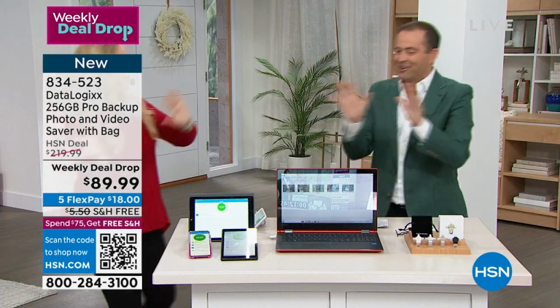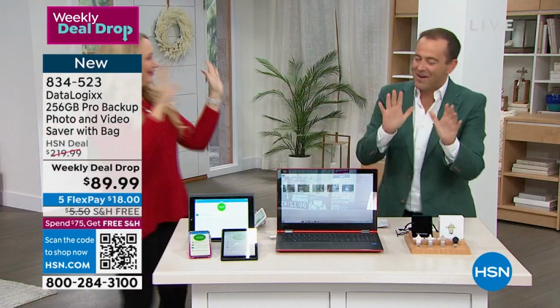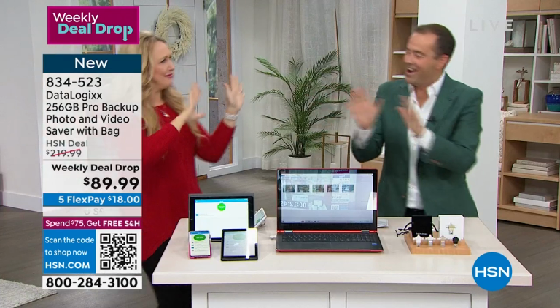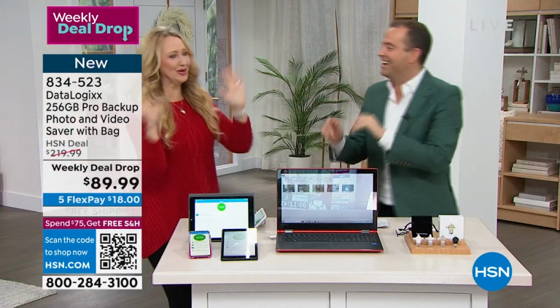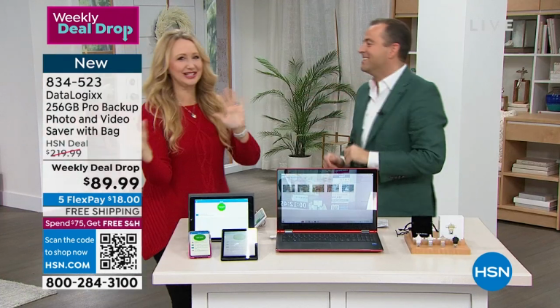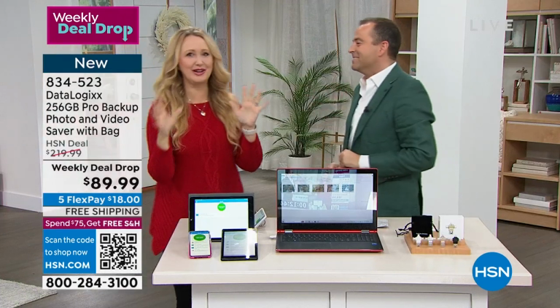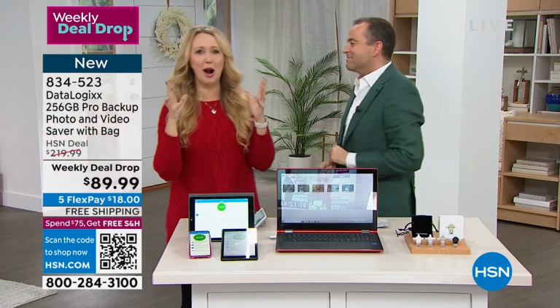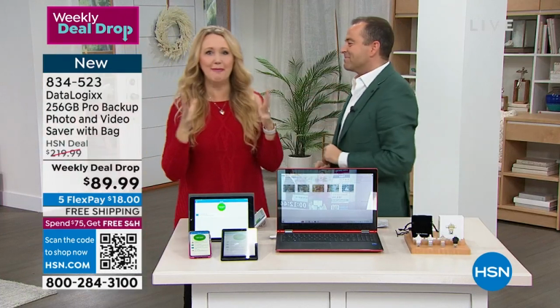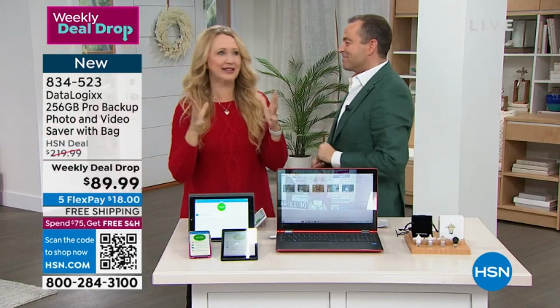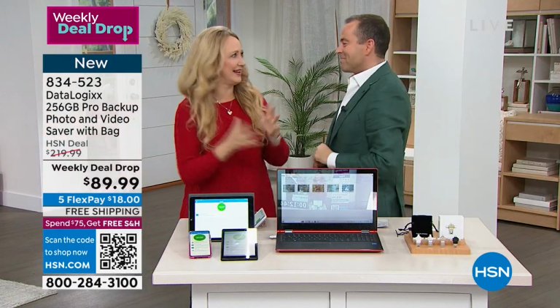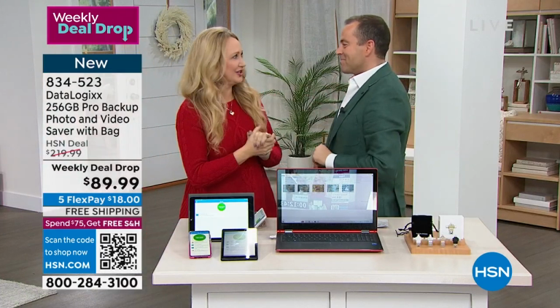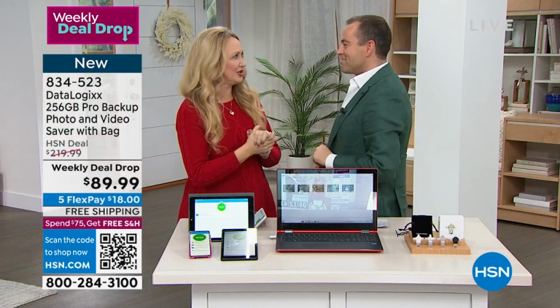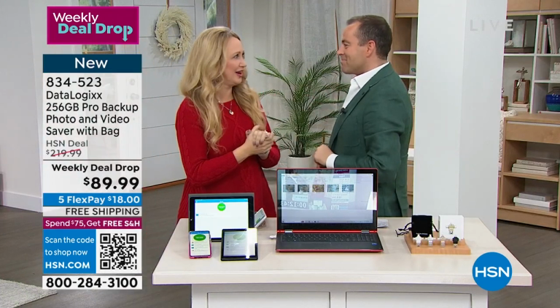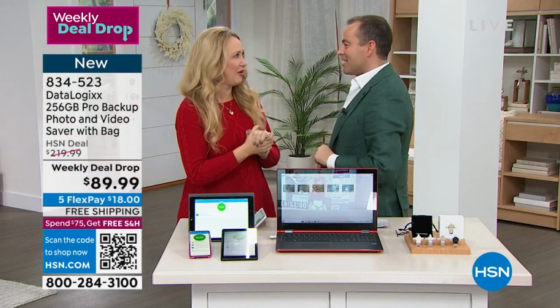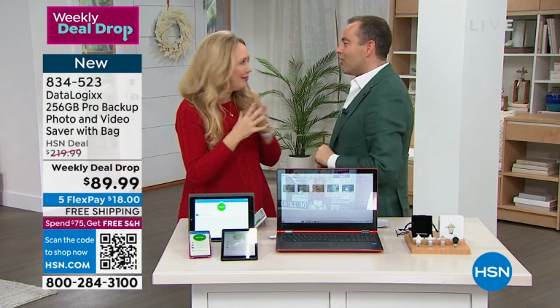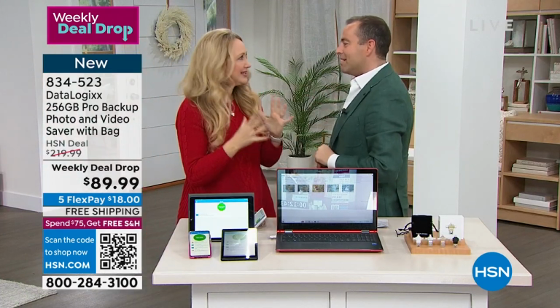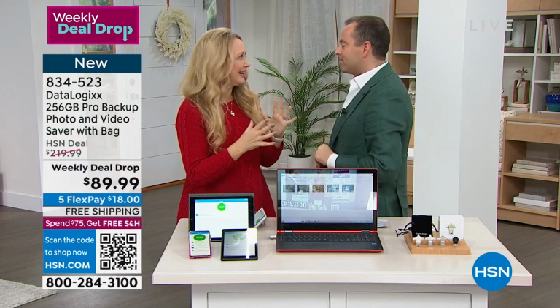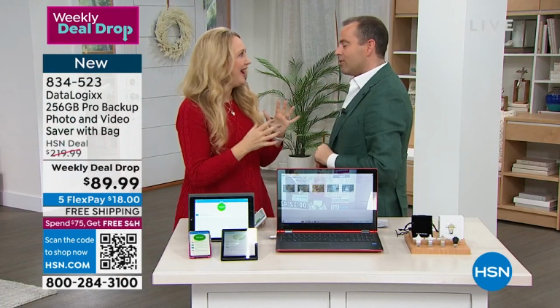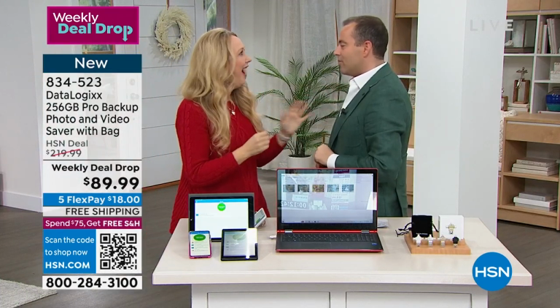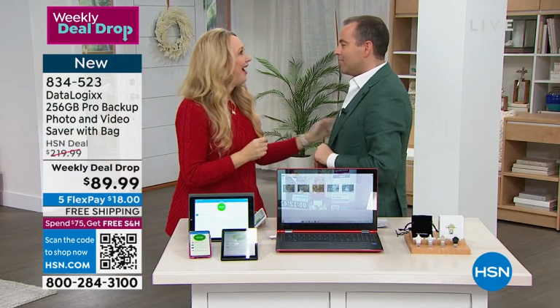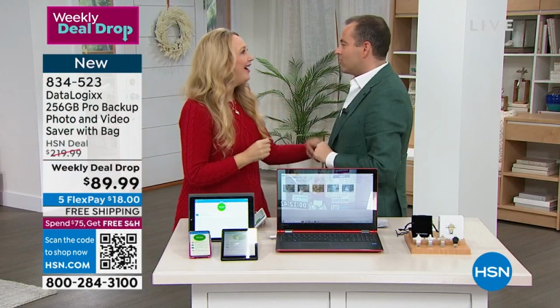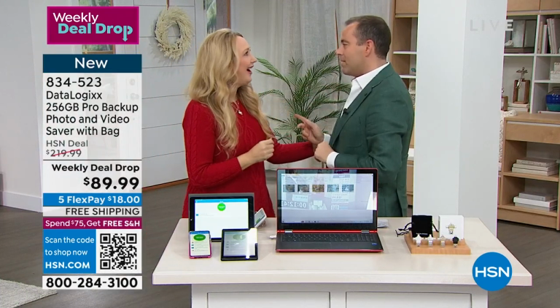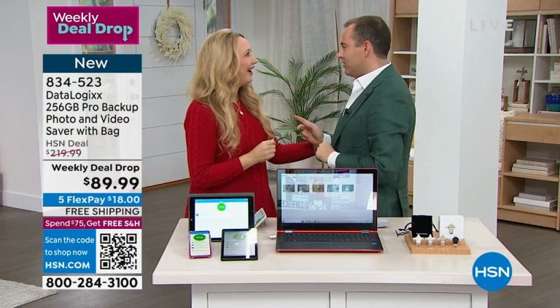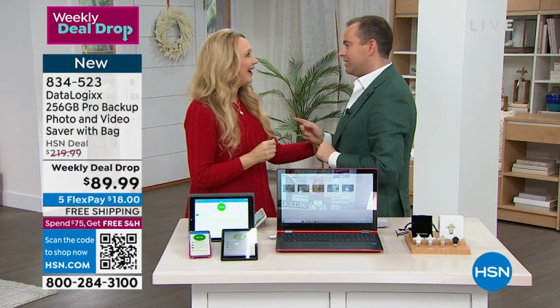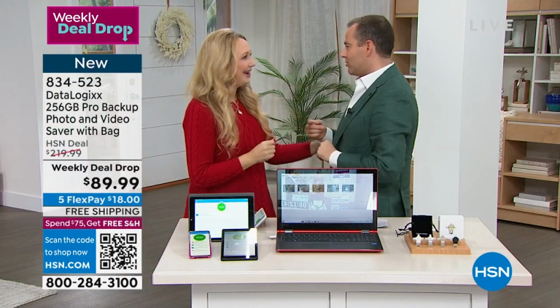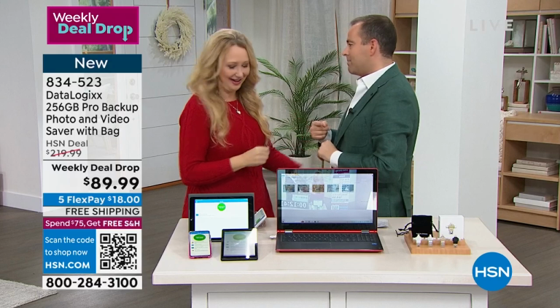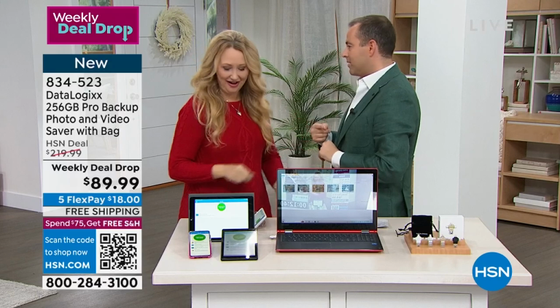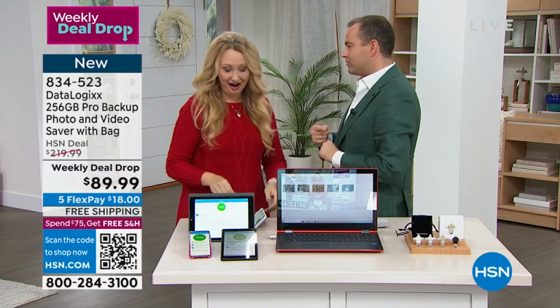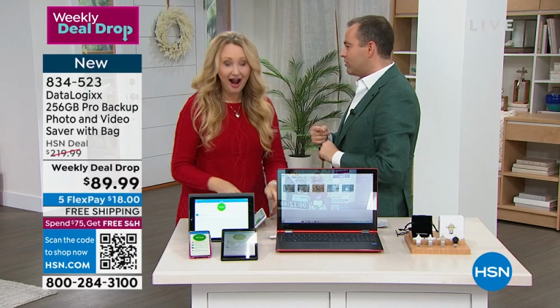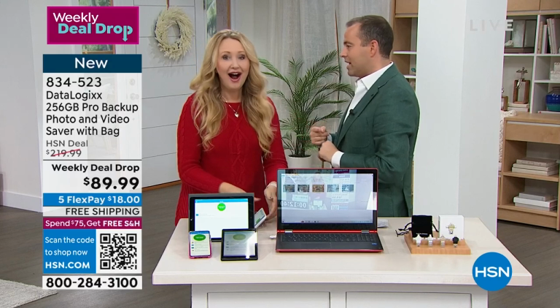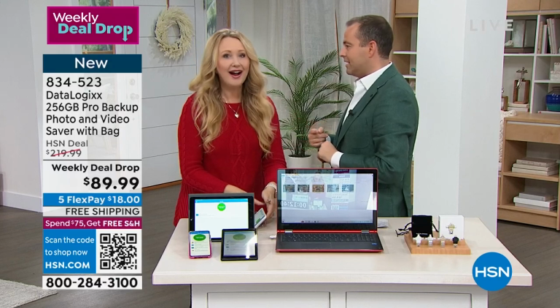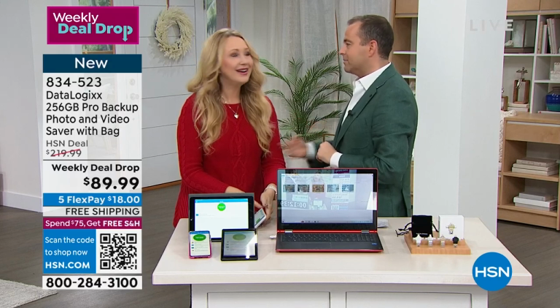Music sounded amazing in this studio. From great music to great backup storage ideas.